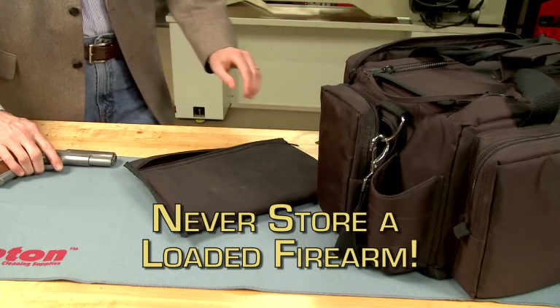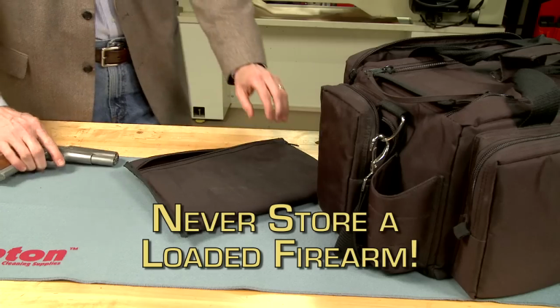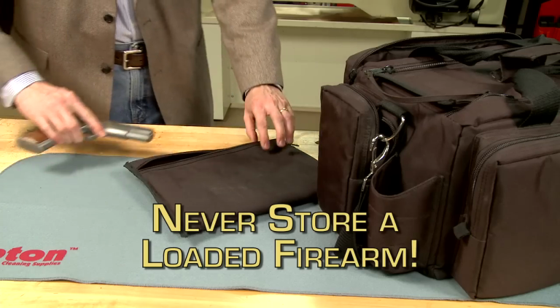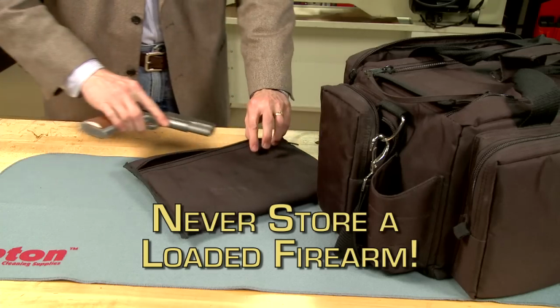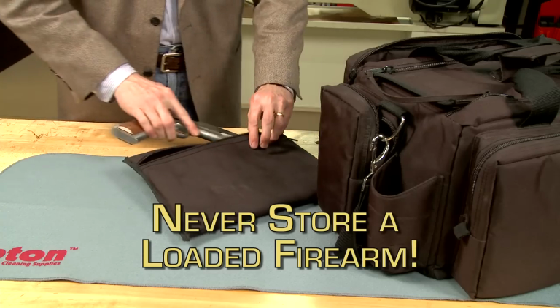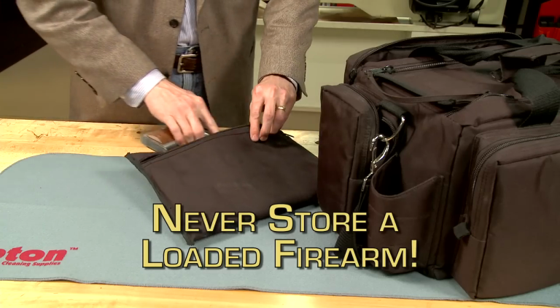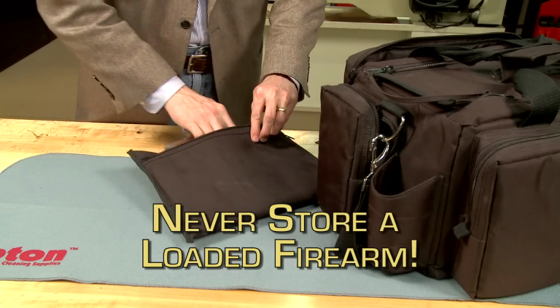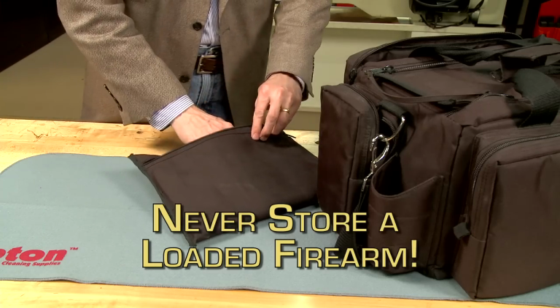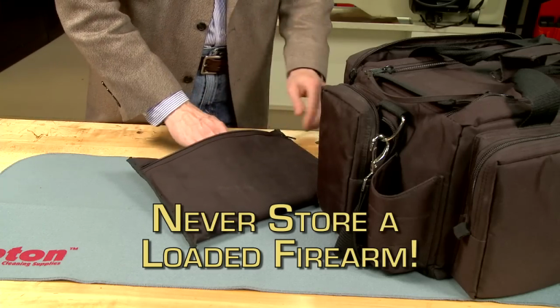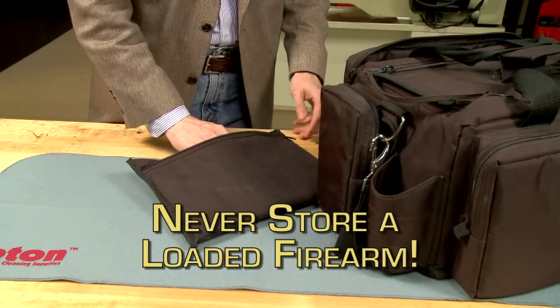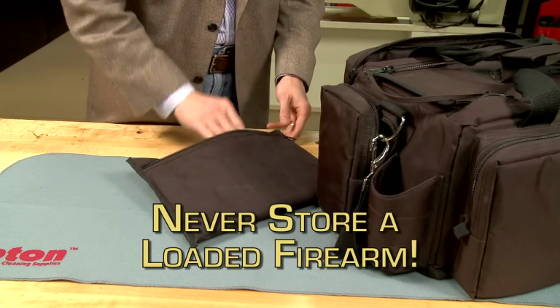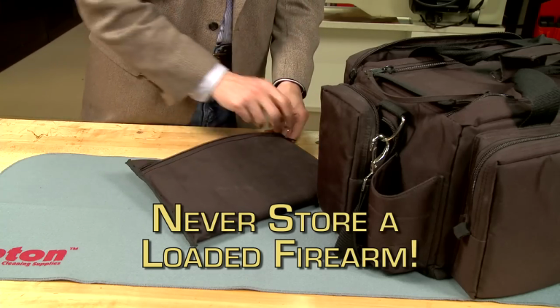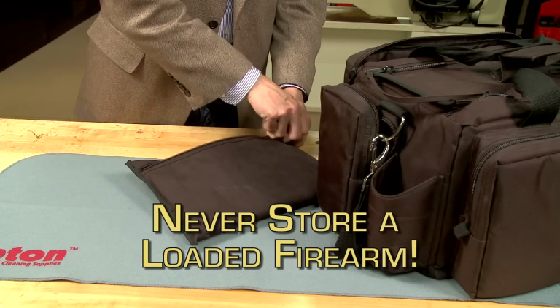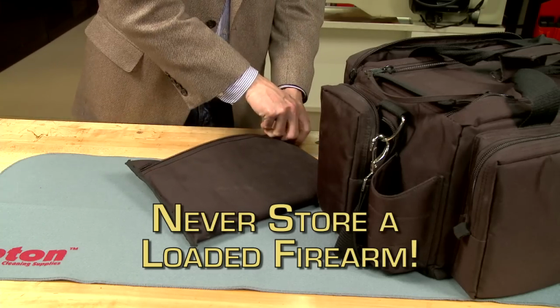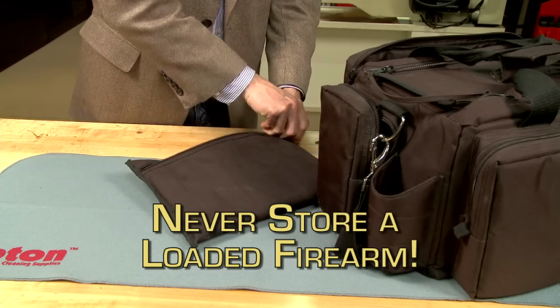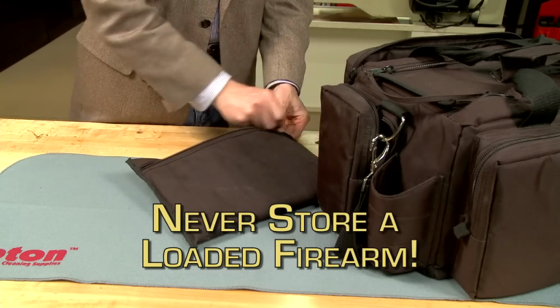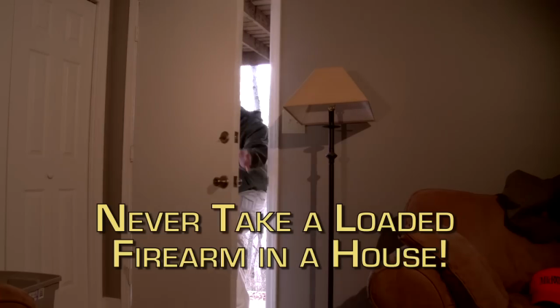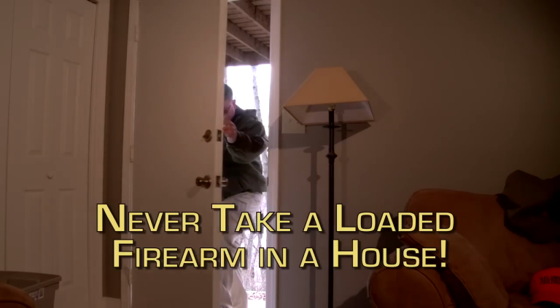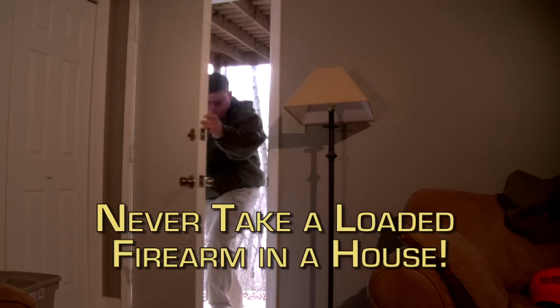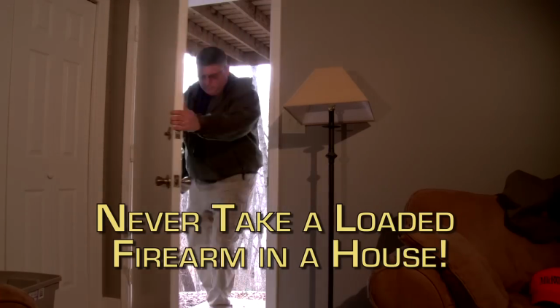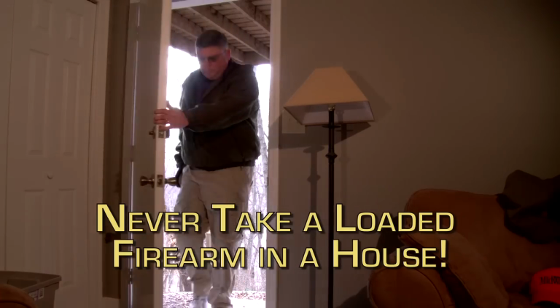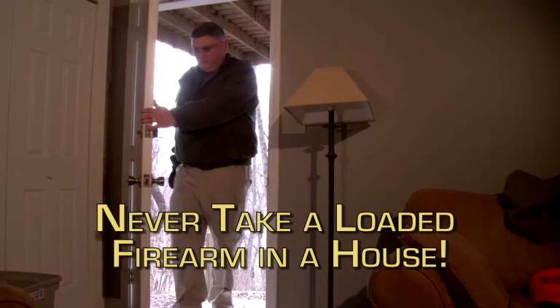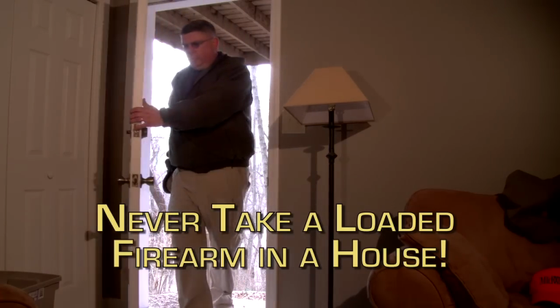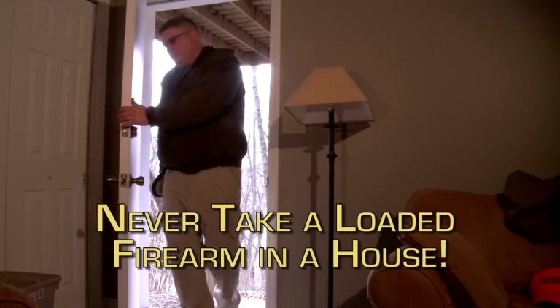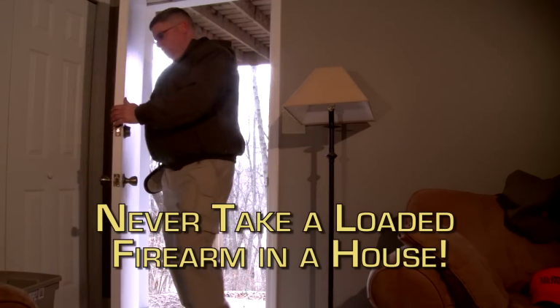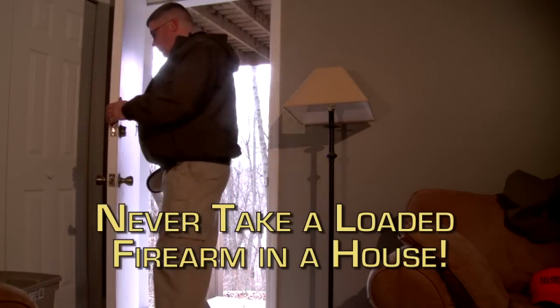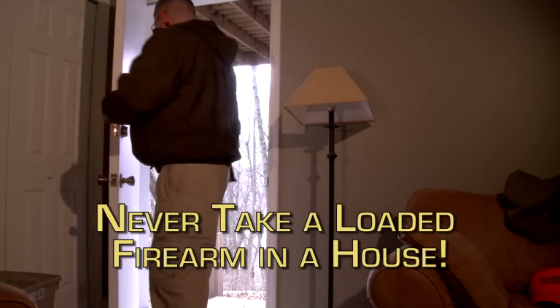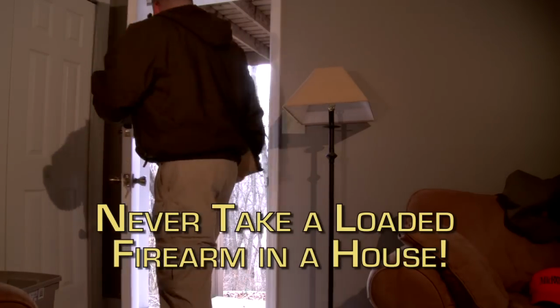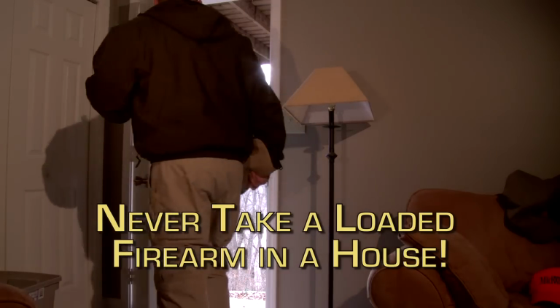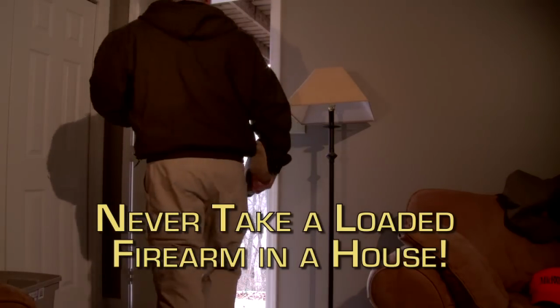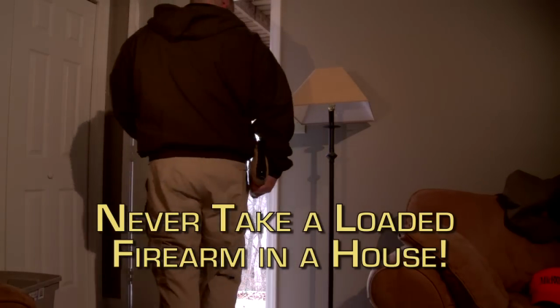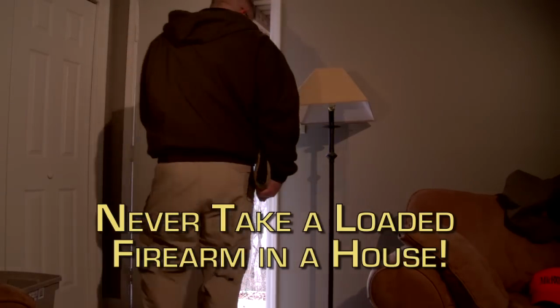Never store a loaded firearm in a case or in a safe. Don't bring a loaded firearm into the house.